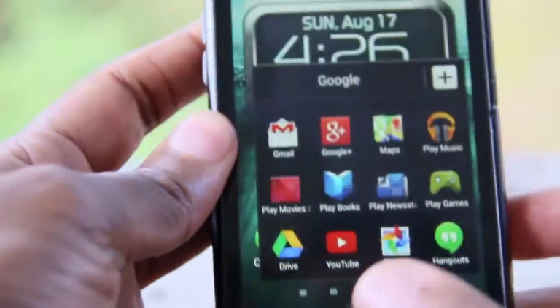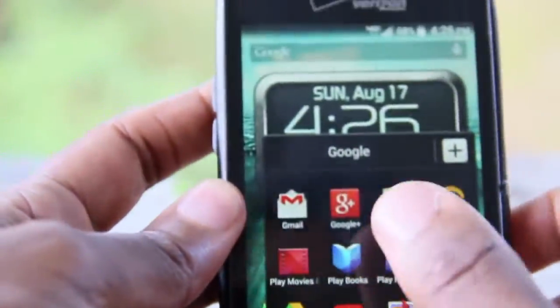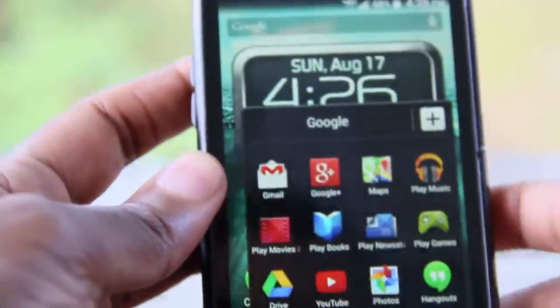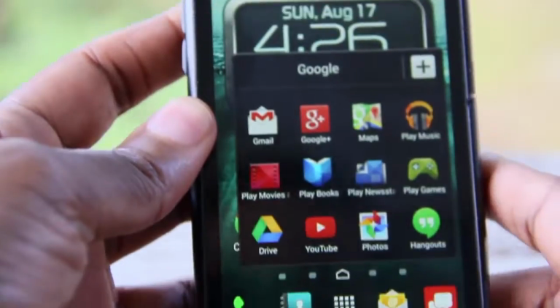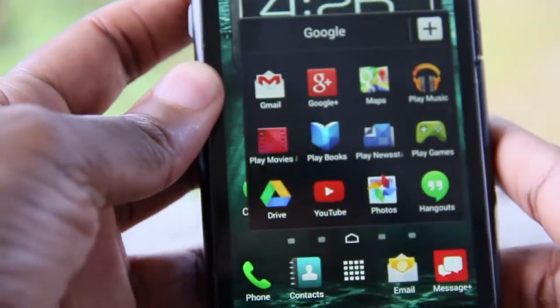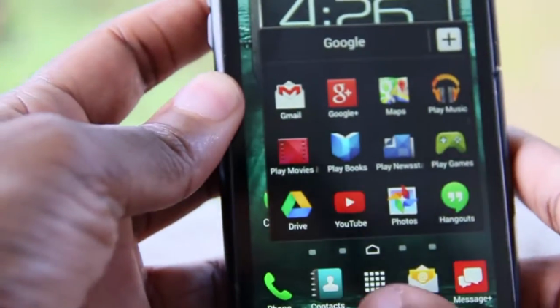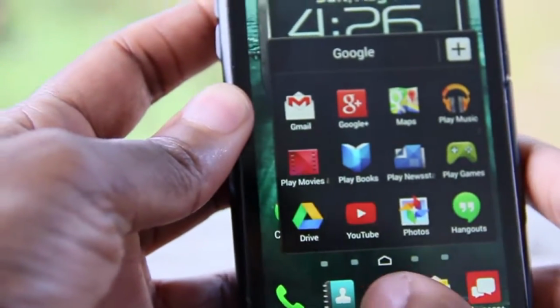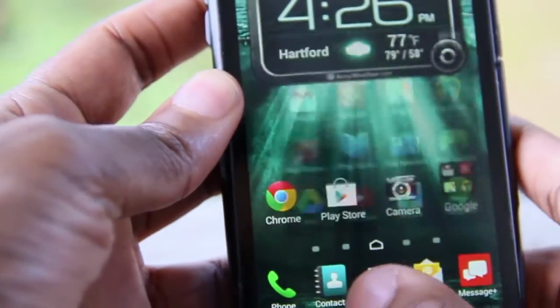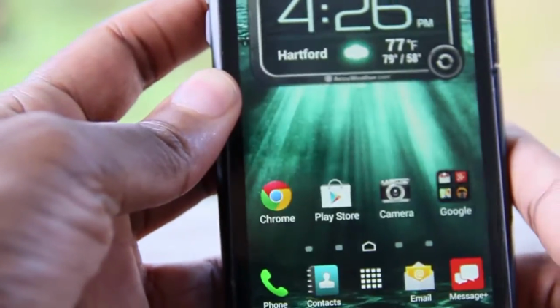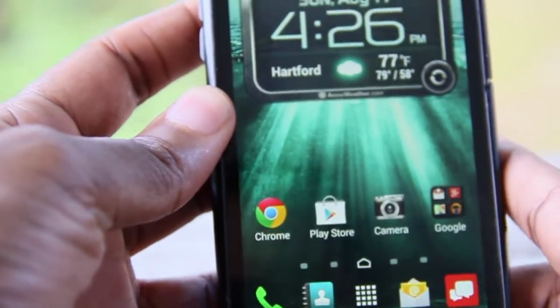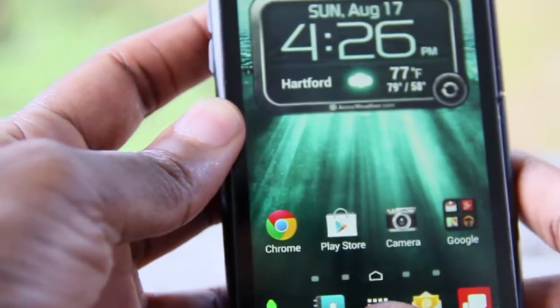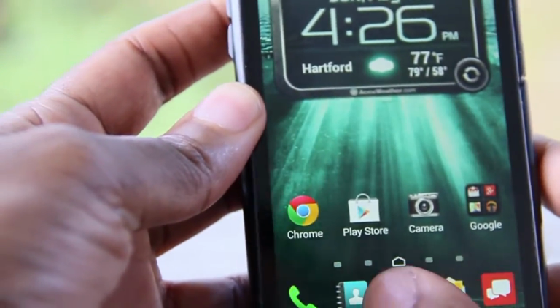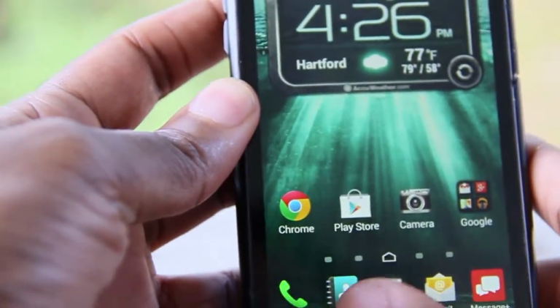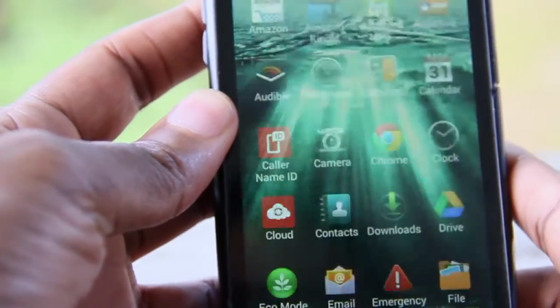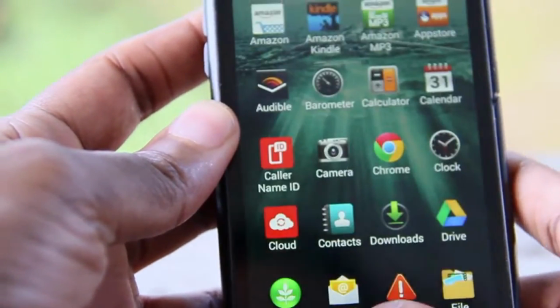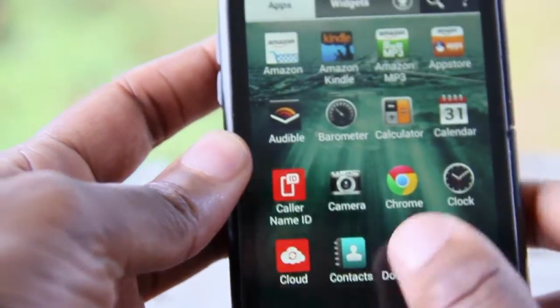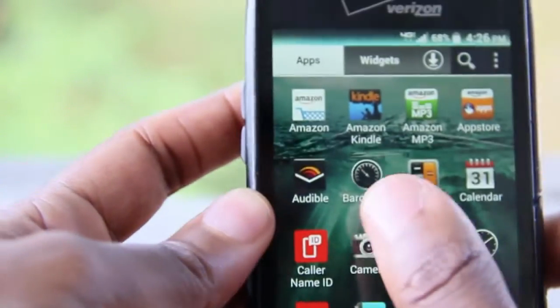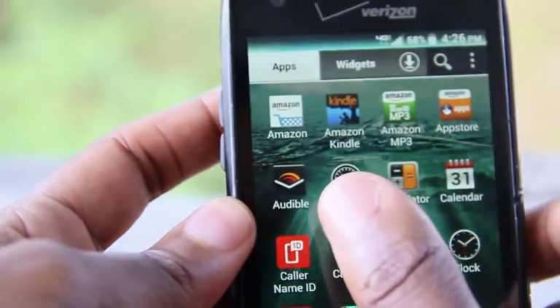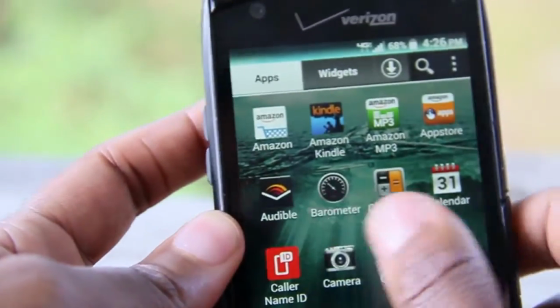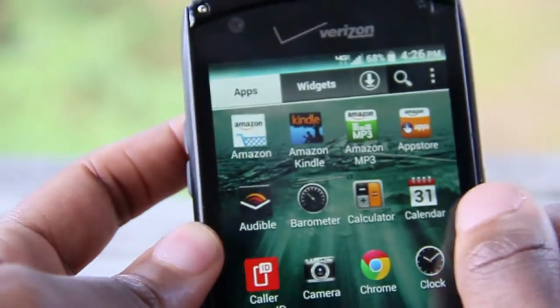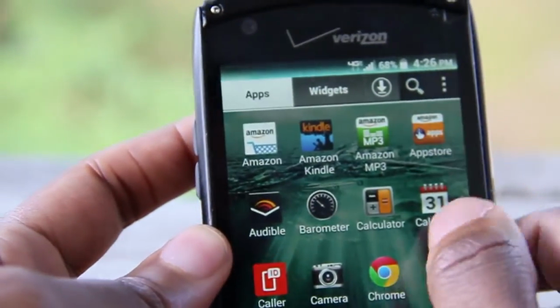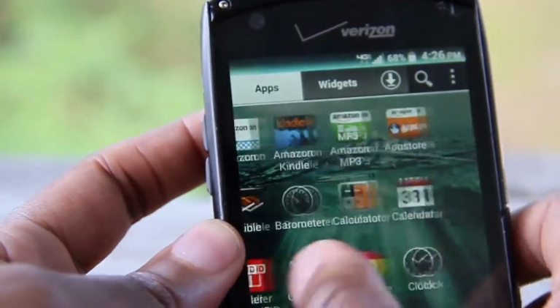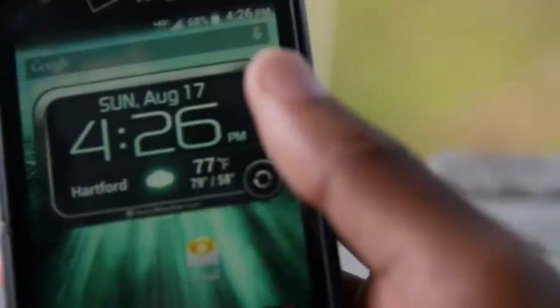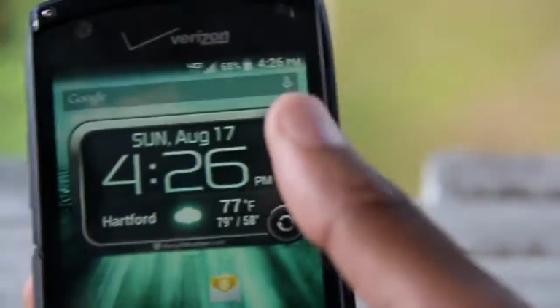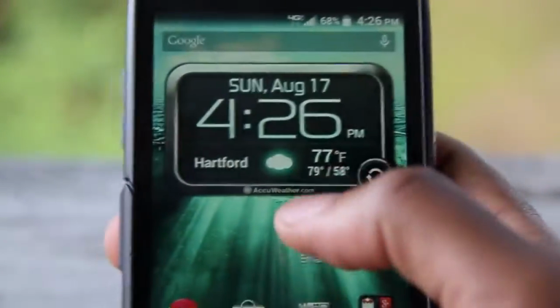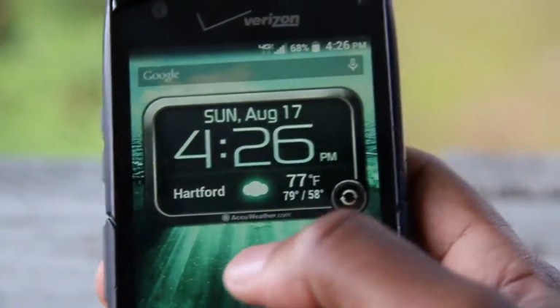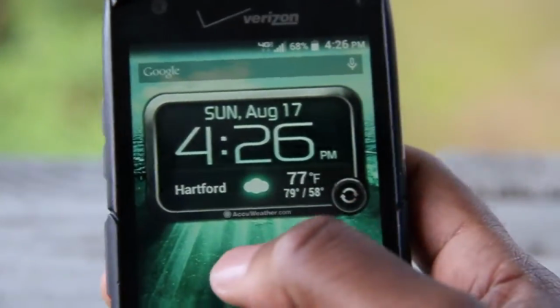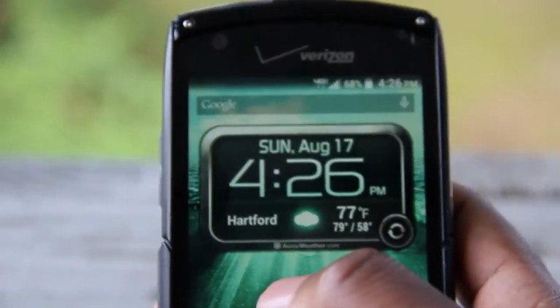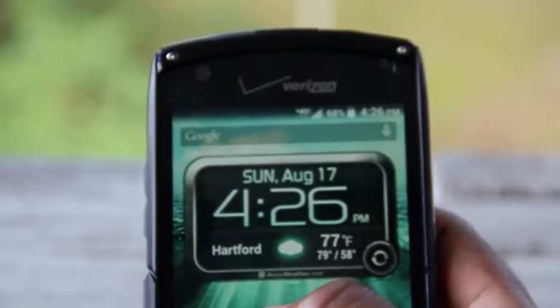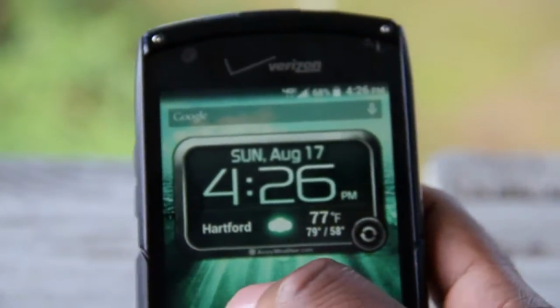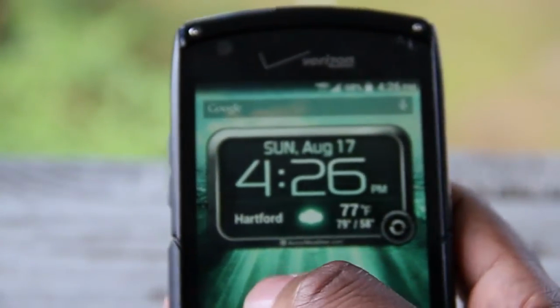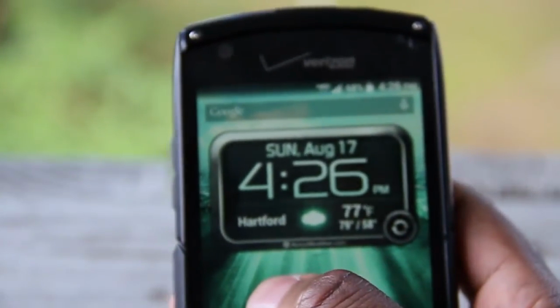Rugged phone lovers, I hope you're watching. The Kyocera Brigadier for Verizon is the phone you've been so desperately looking for.